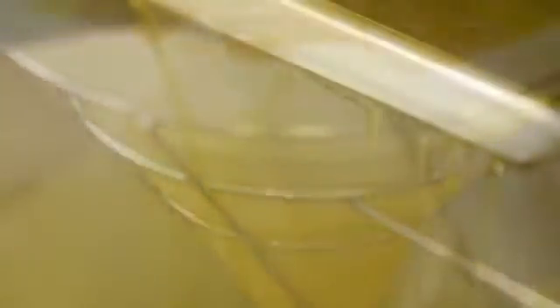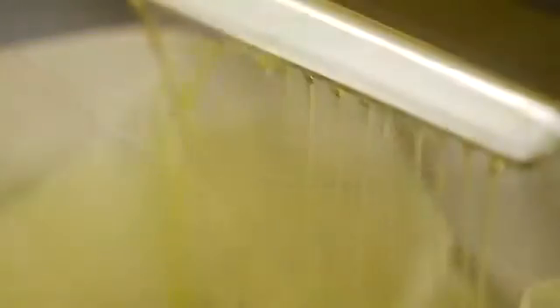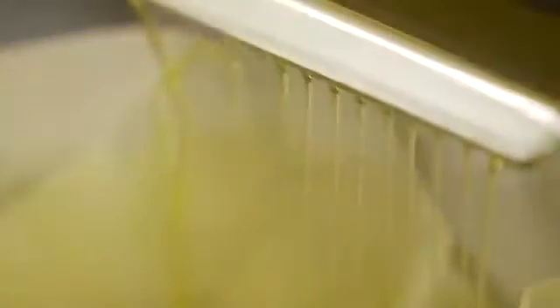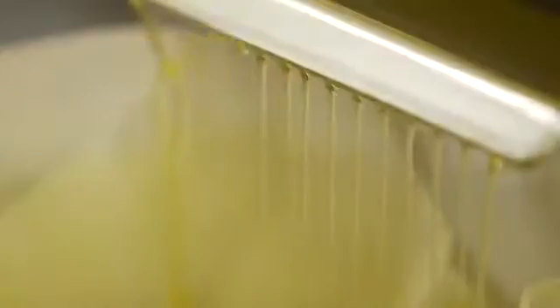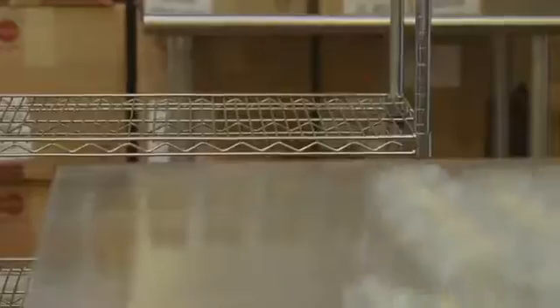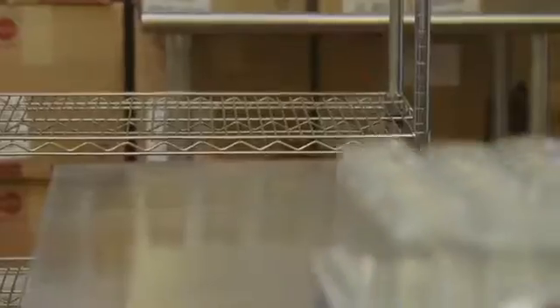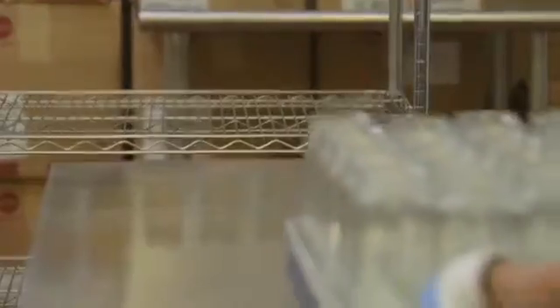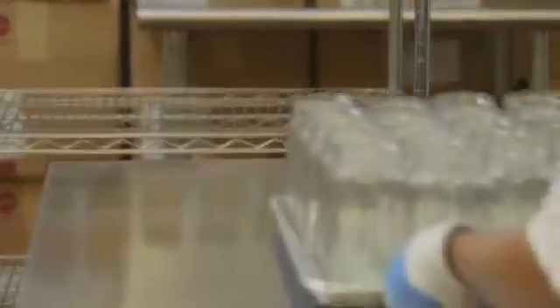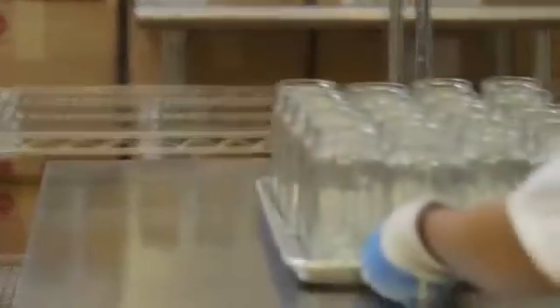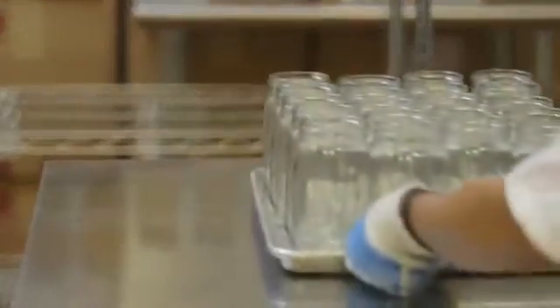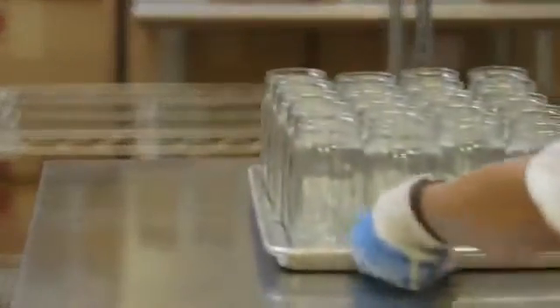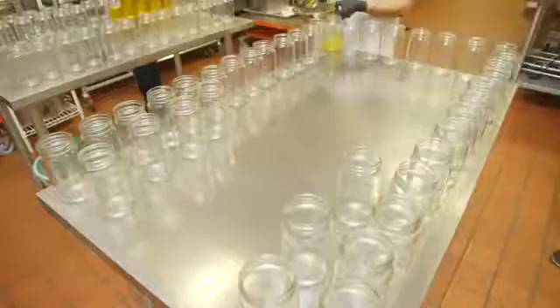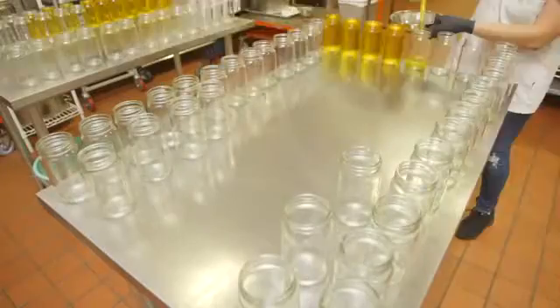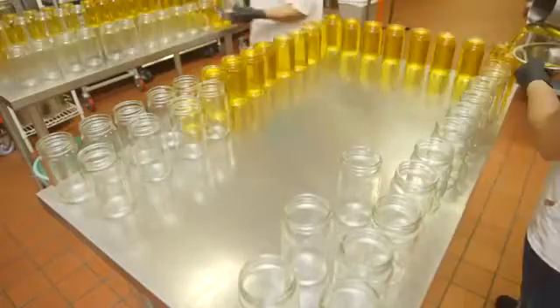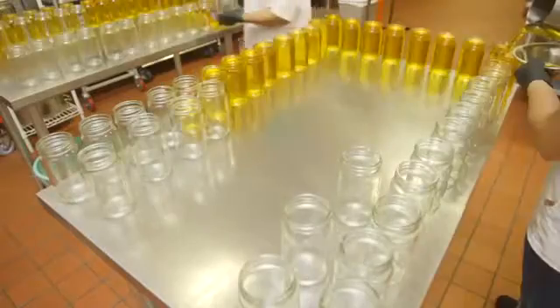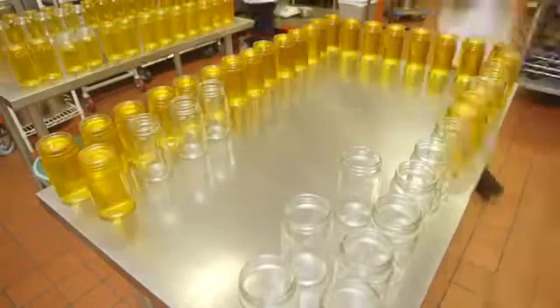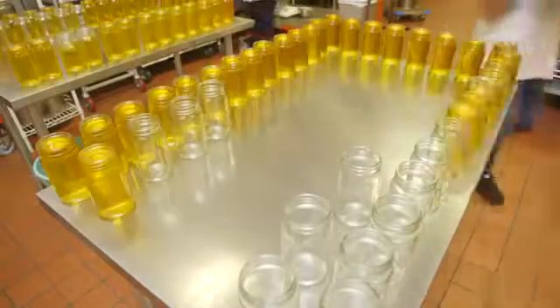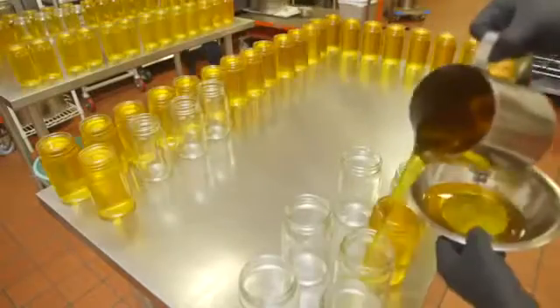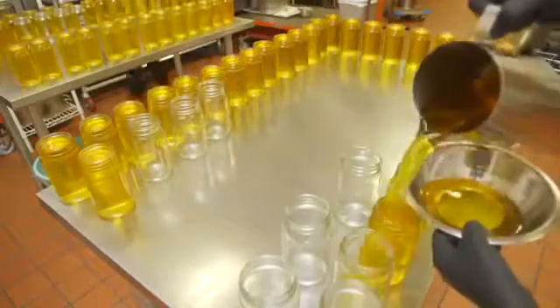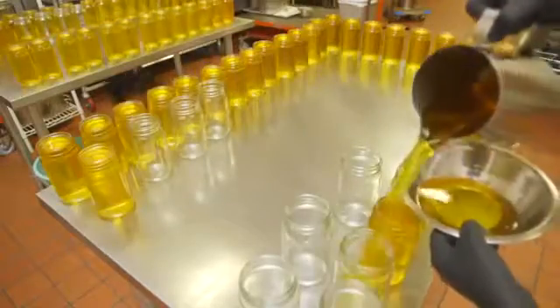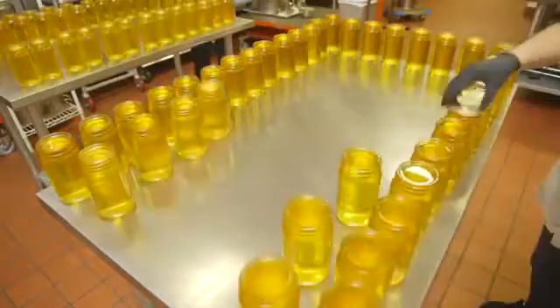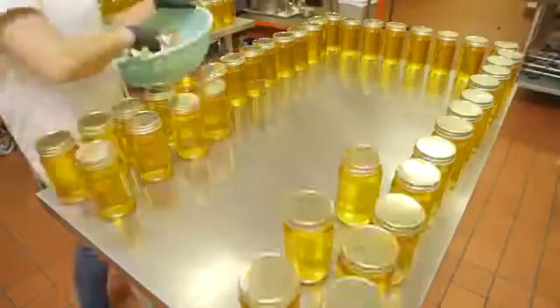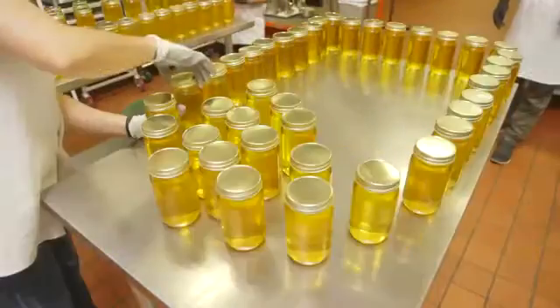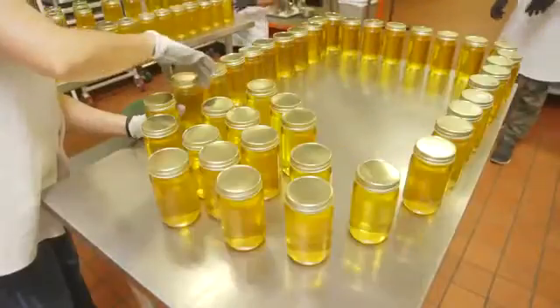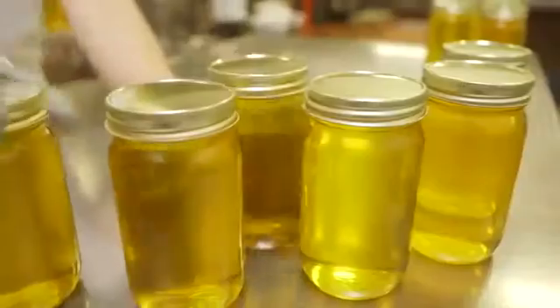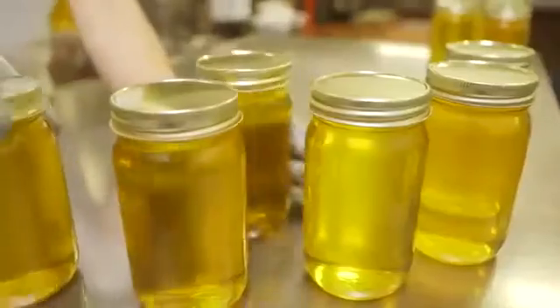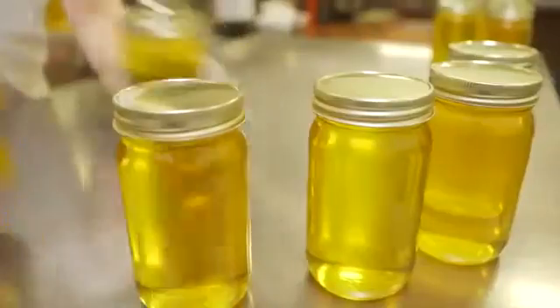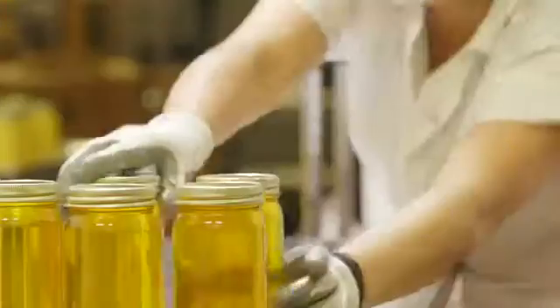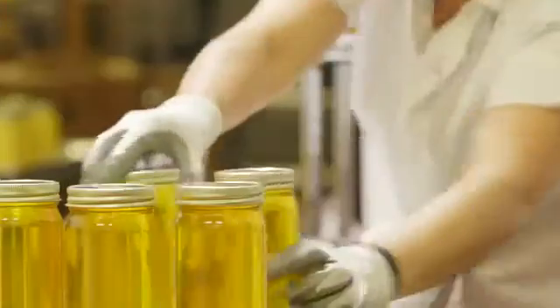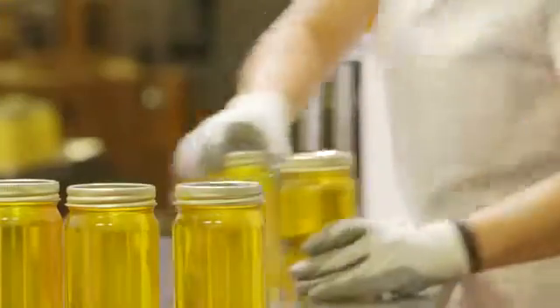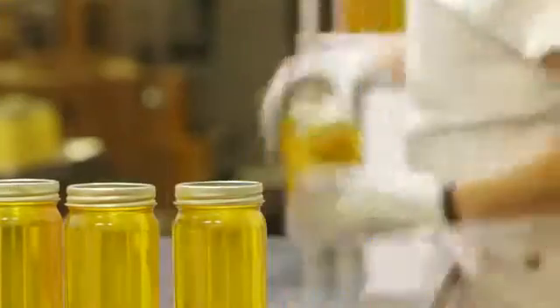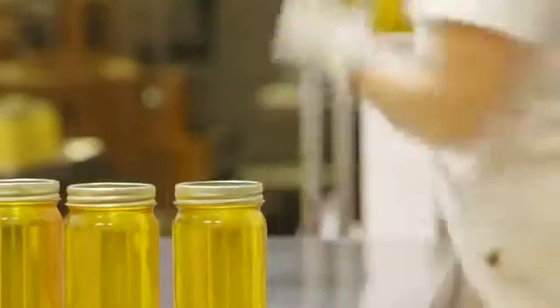We pour all of our ghee still by hand. The ghee sits overnight and slowly solidifies.